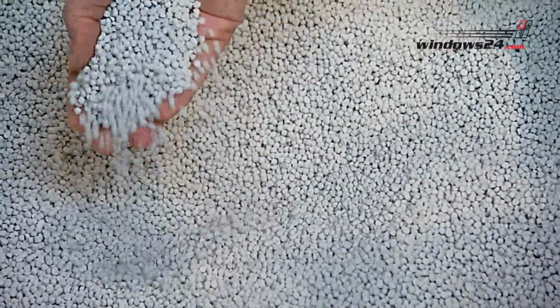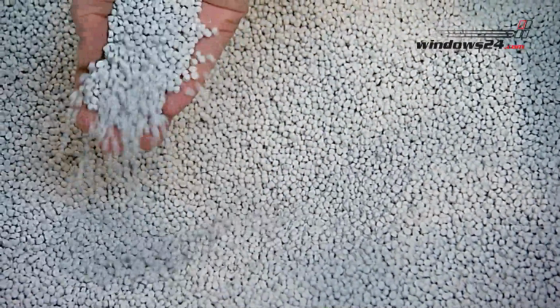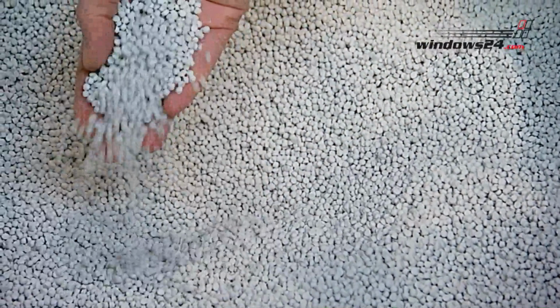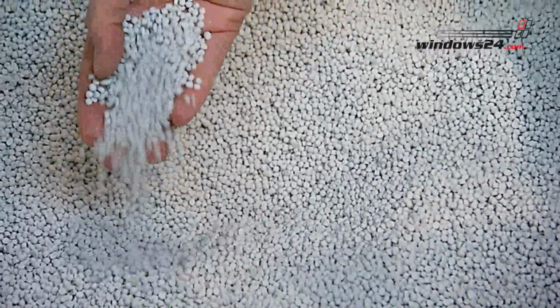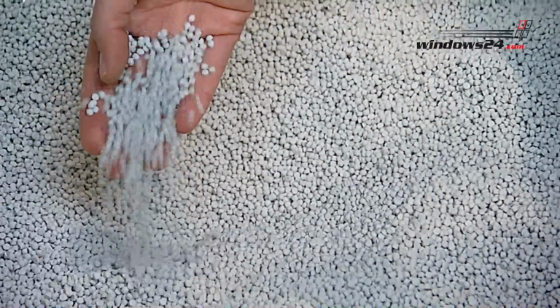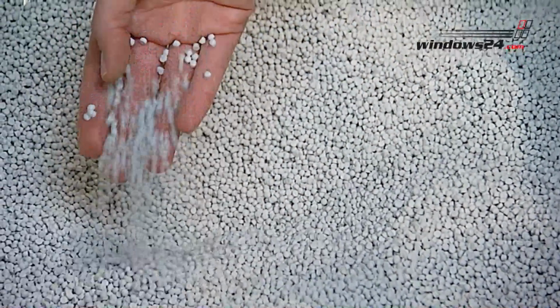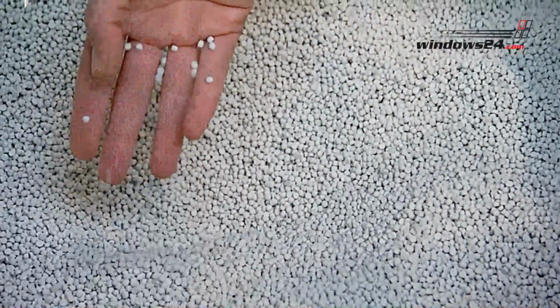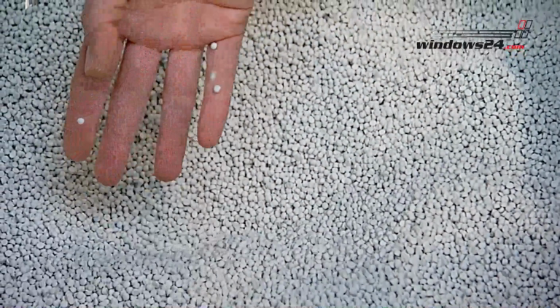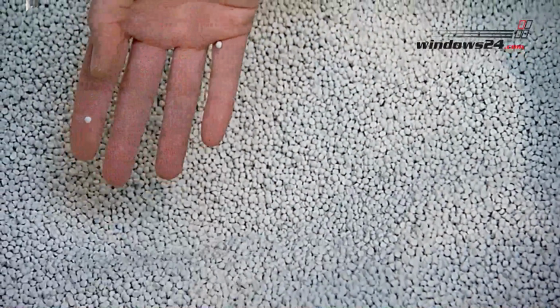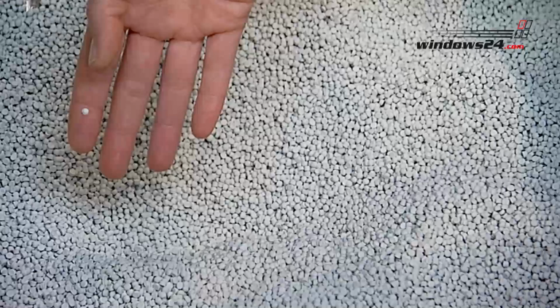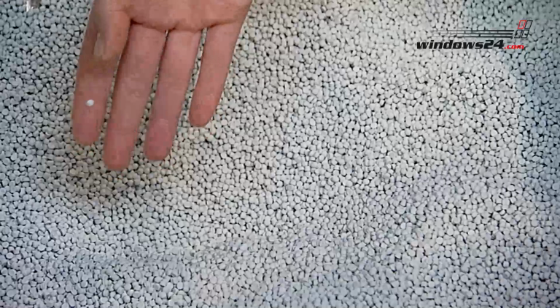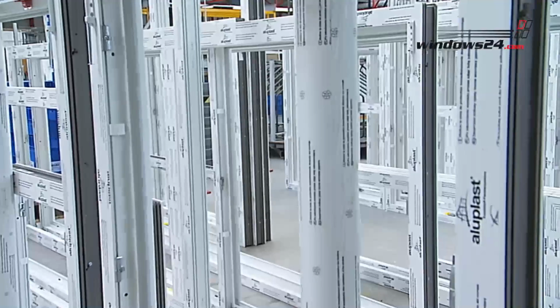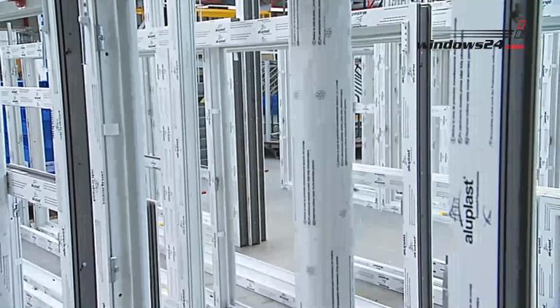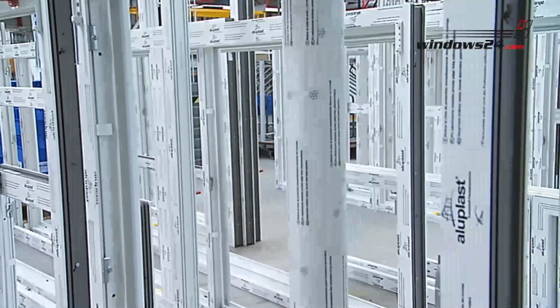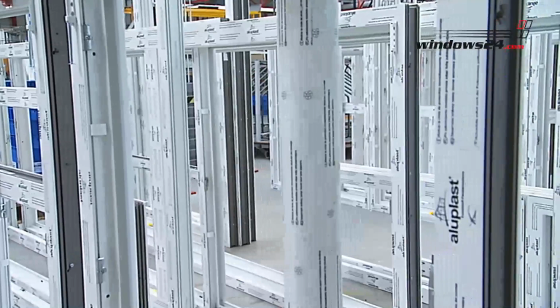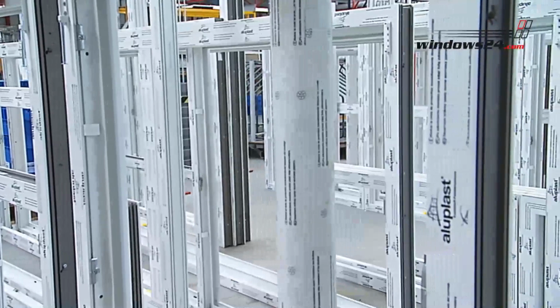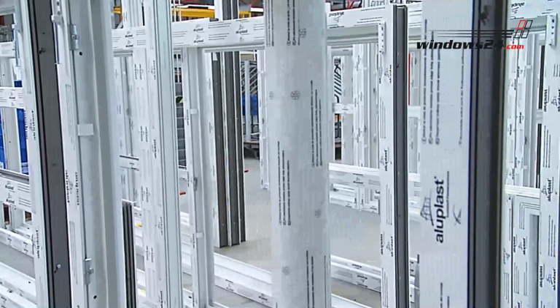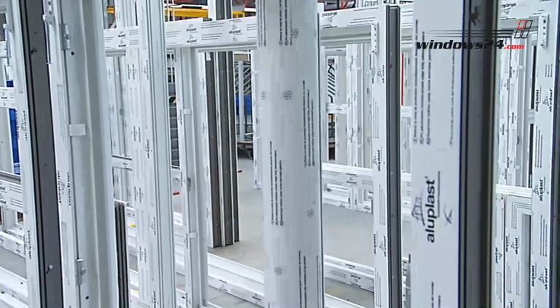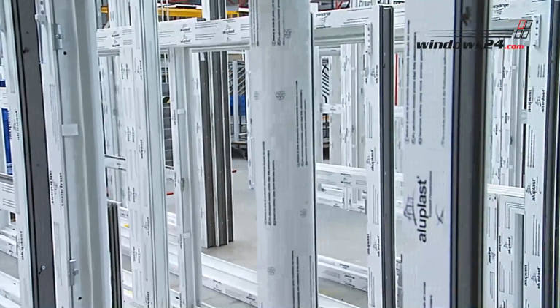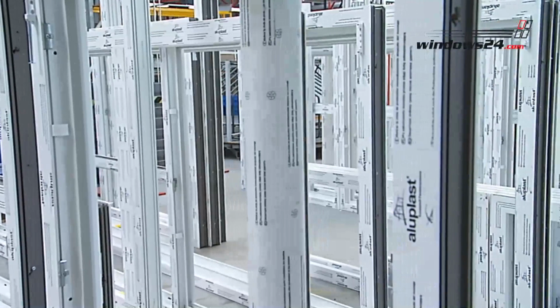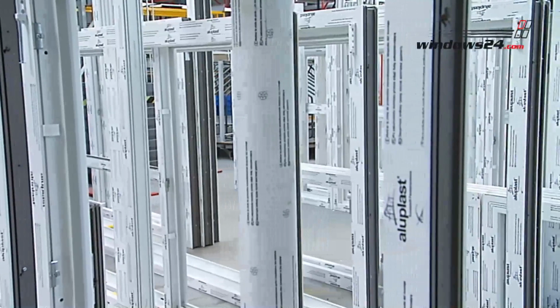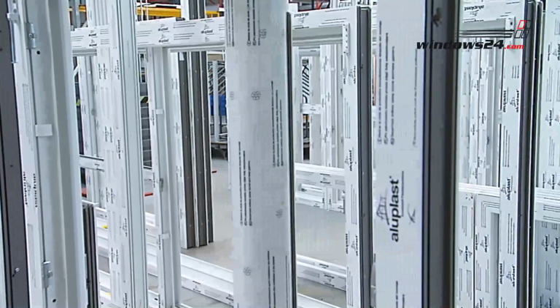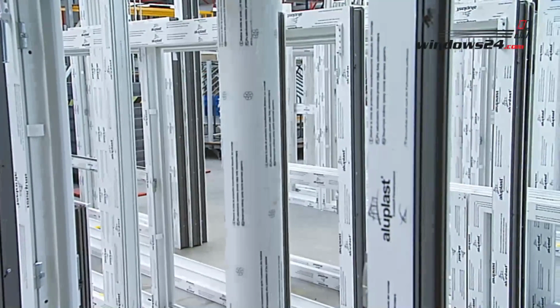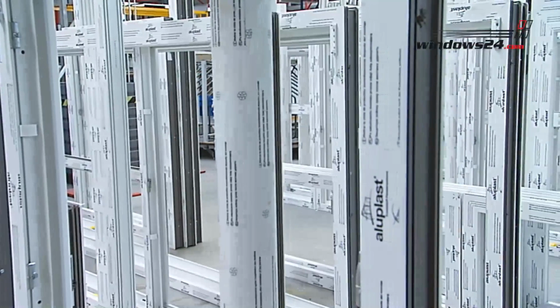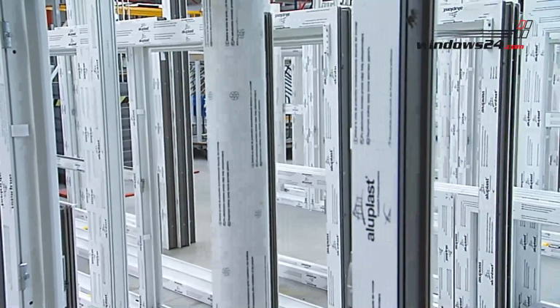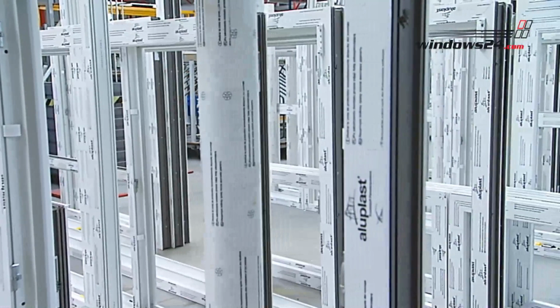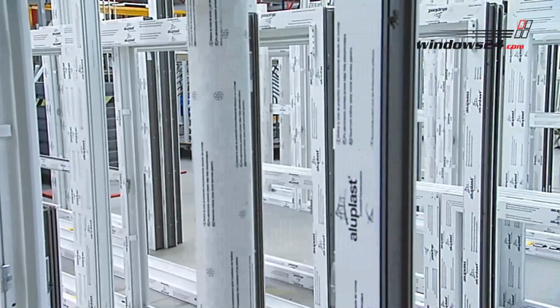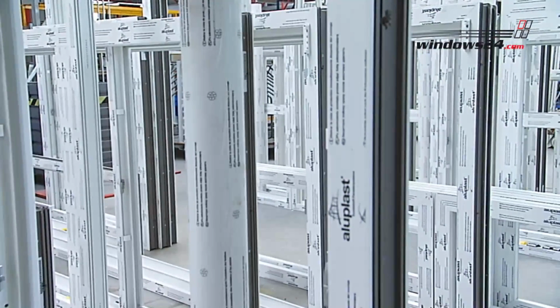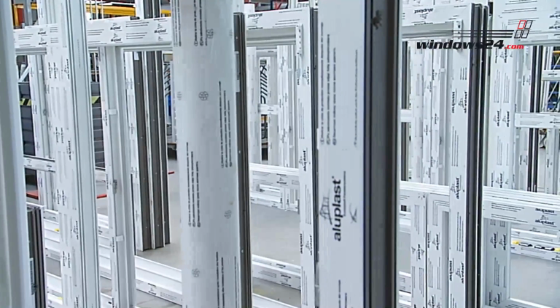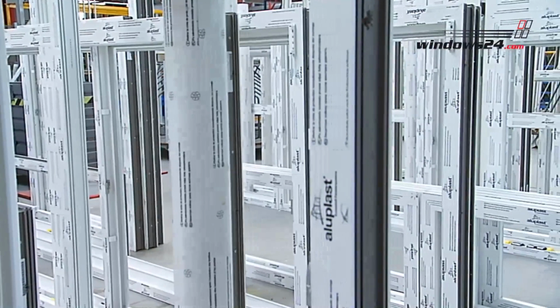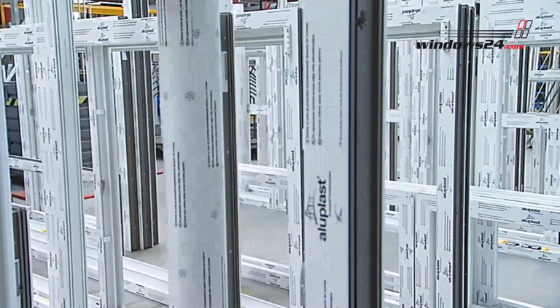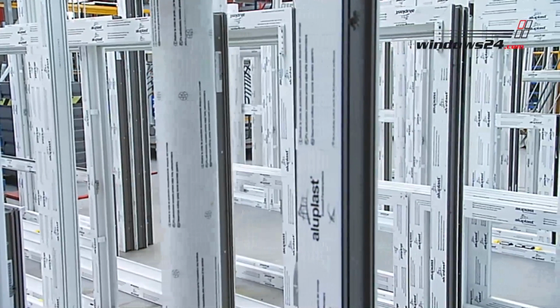PVCU is now a standard in window manufacturing. Thanks to its flexibility, there is almost no limit in form.